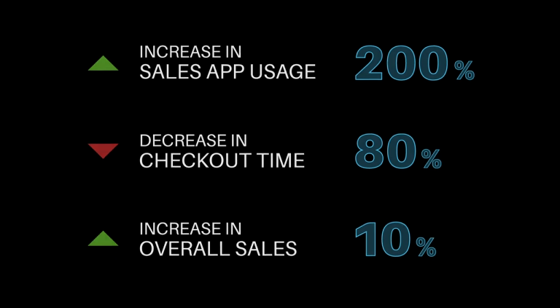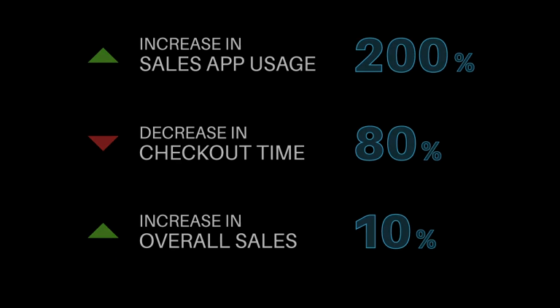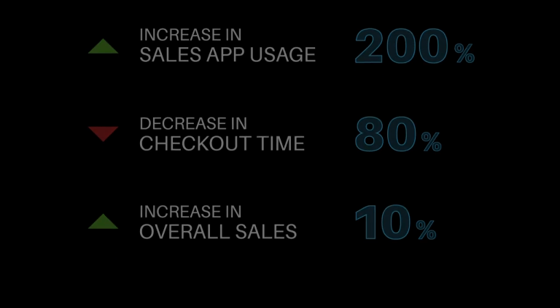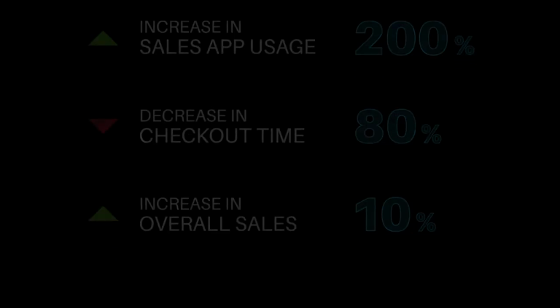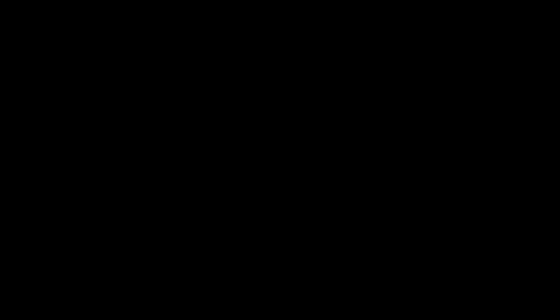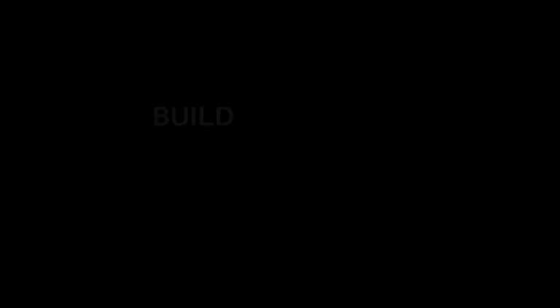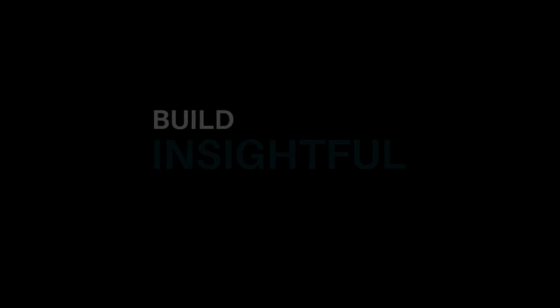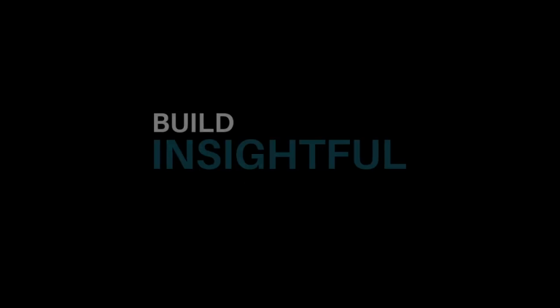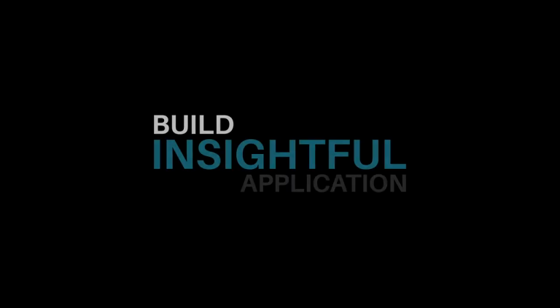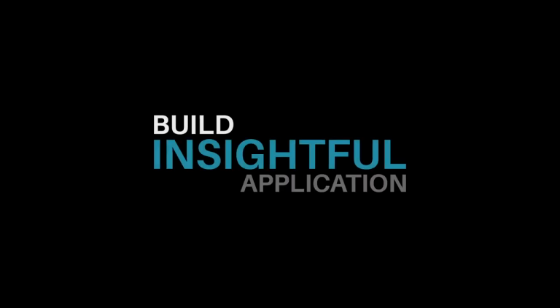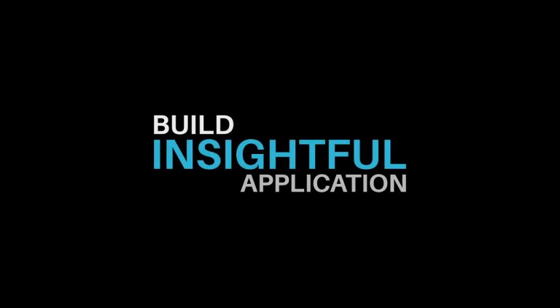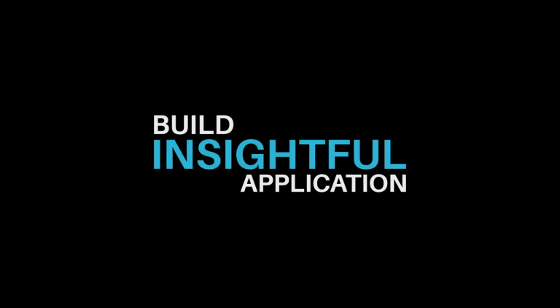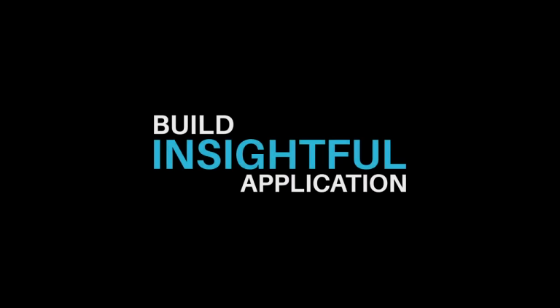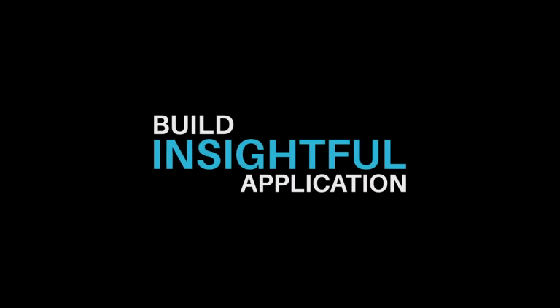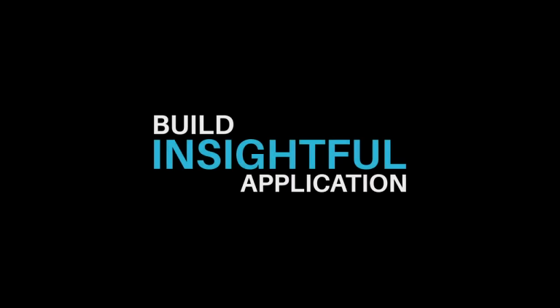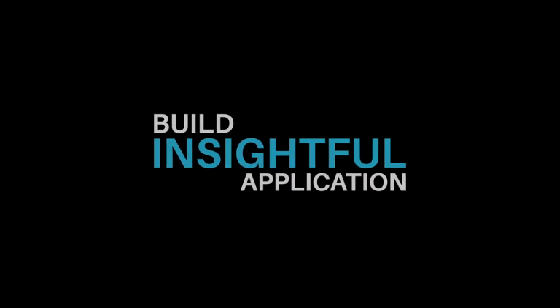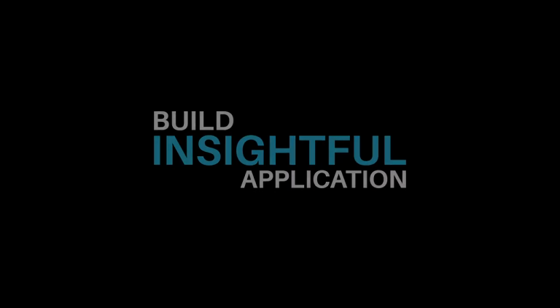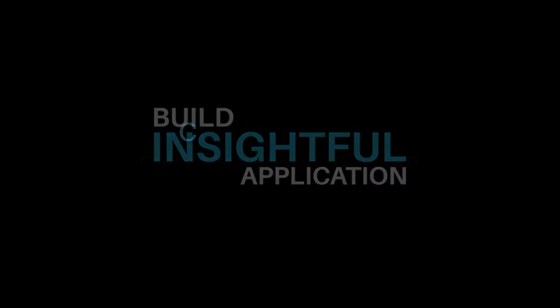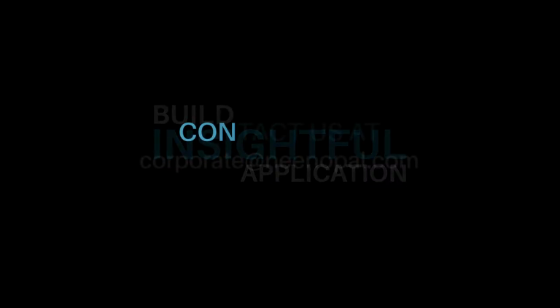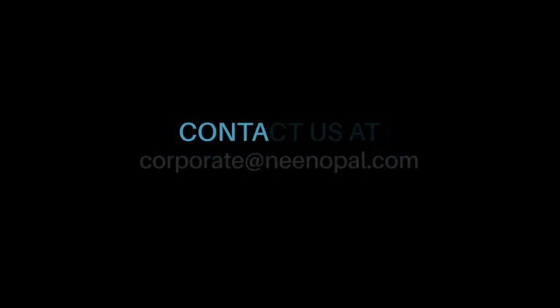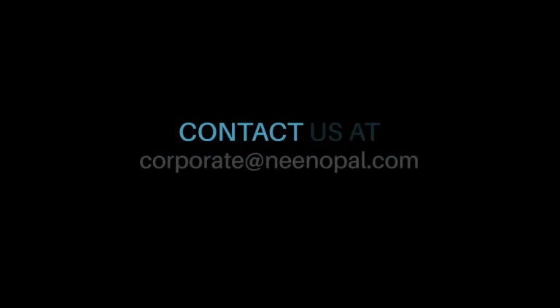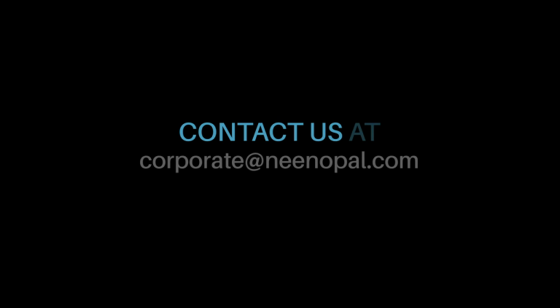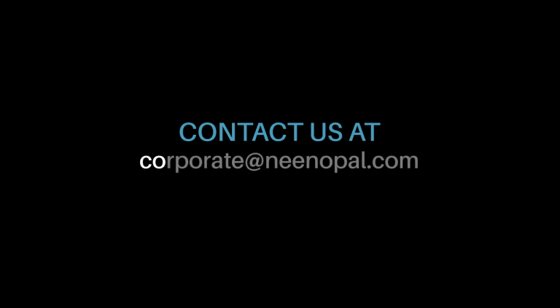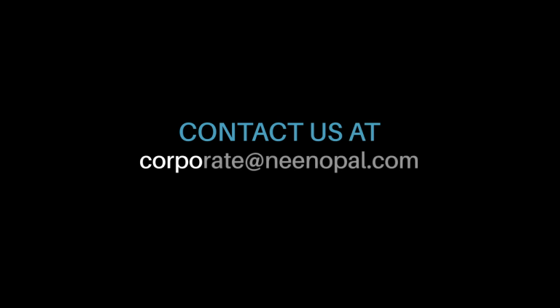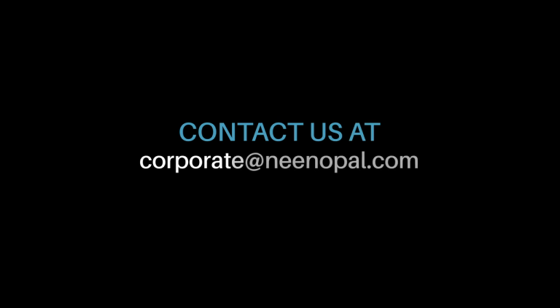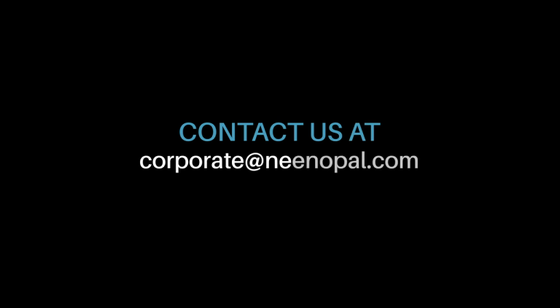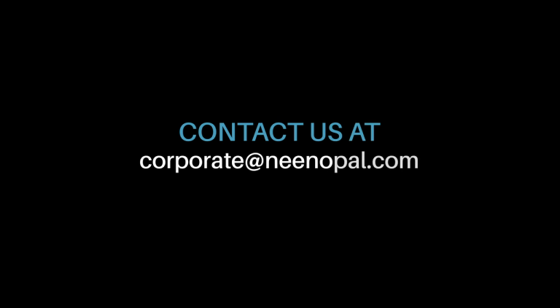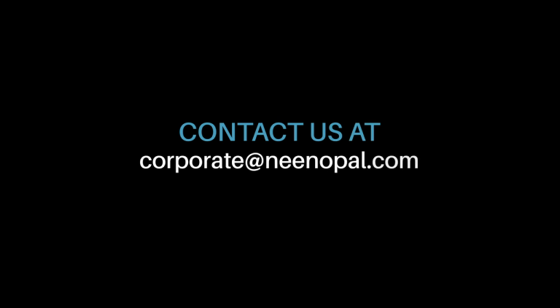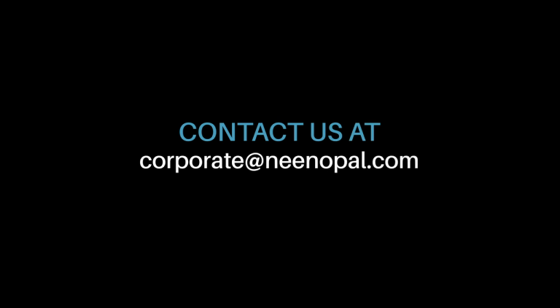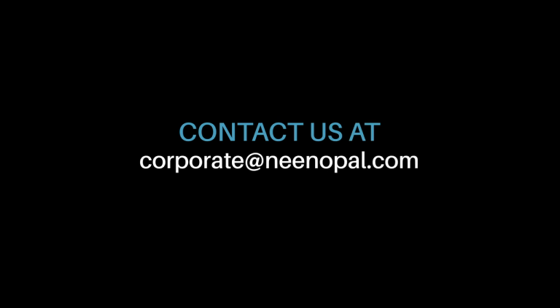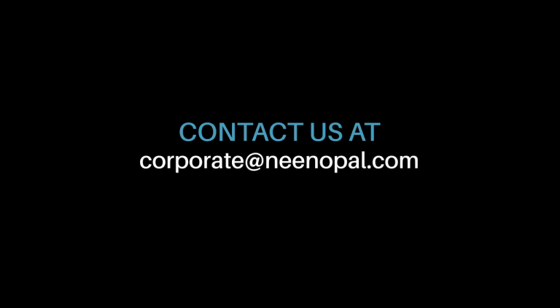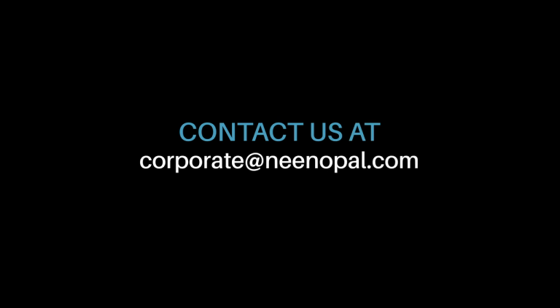To build an insightful application that aids your business, get in touch with one of our solutions consultants today.